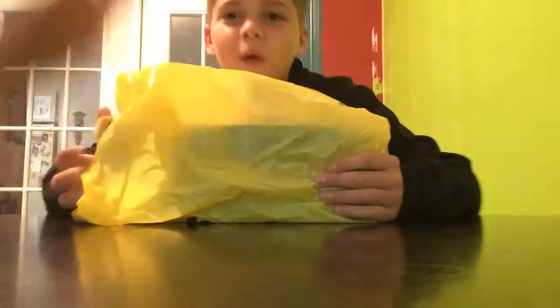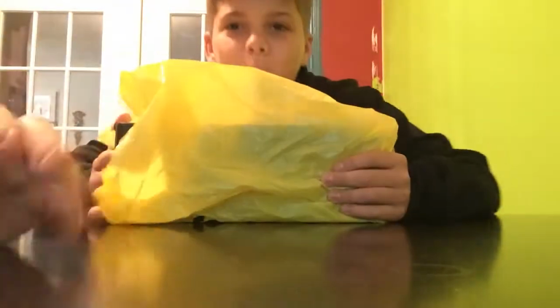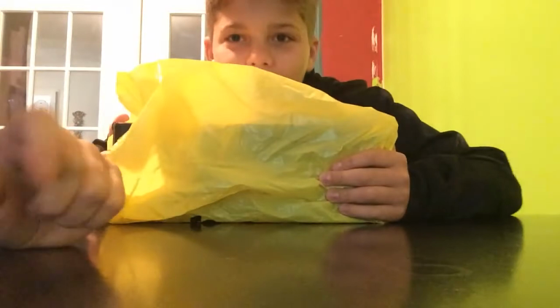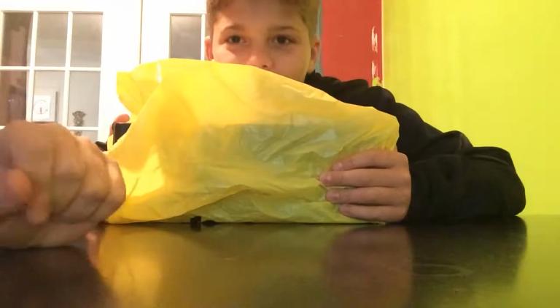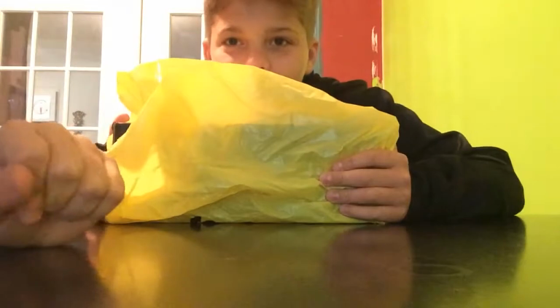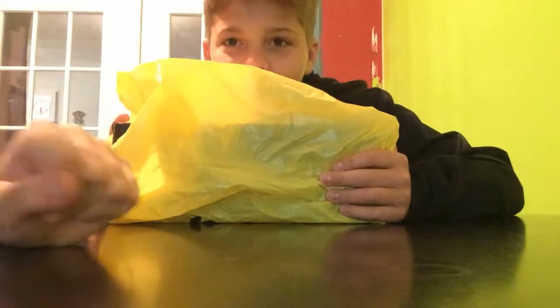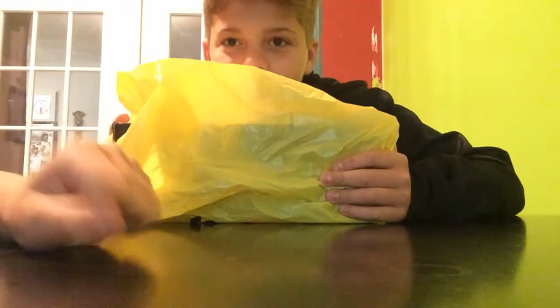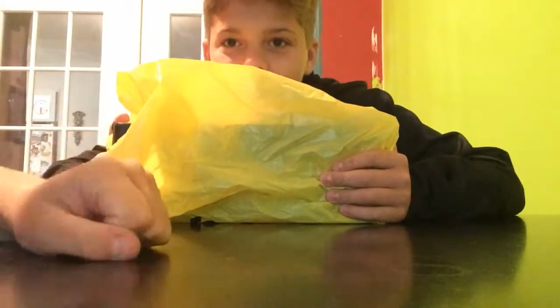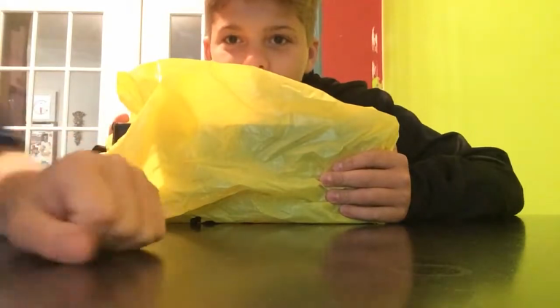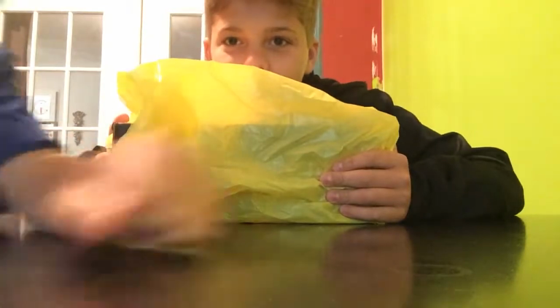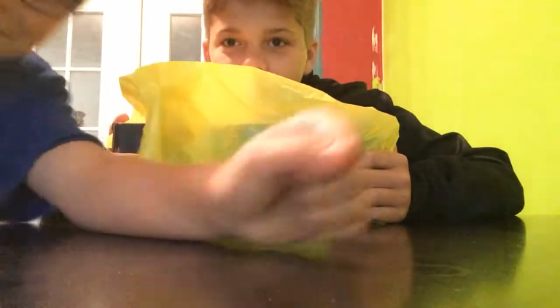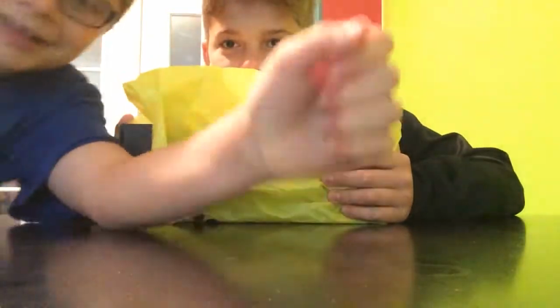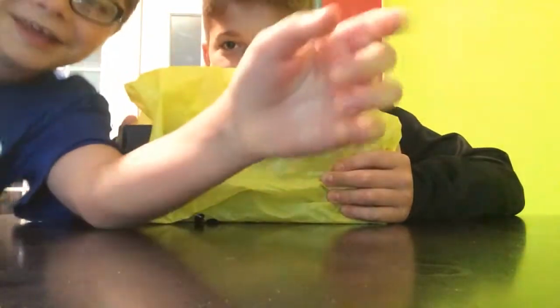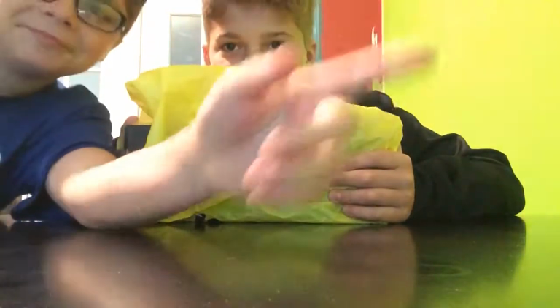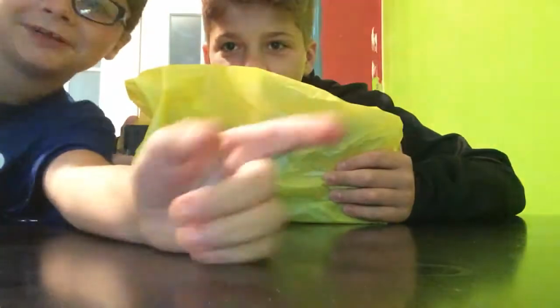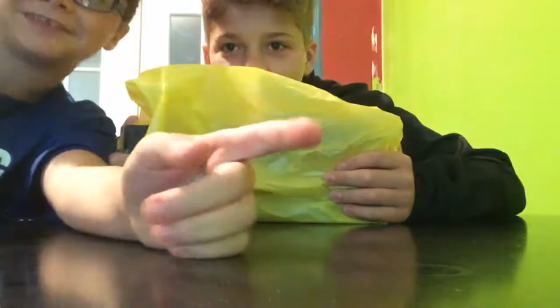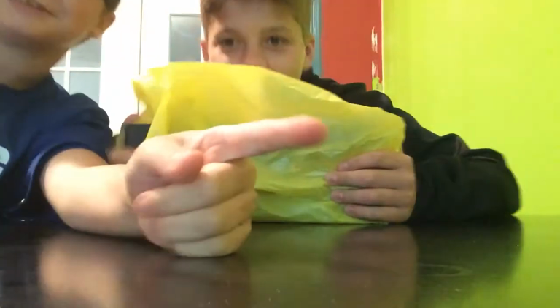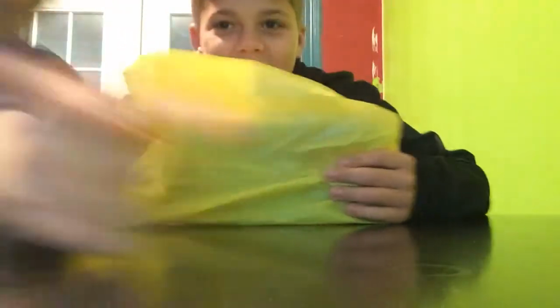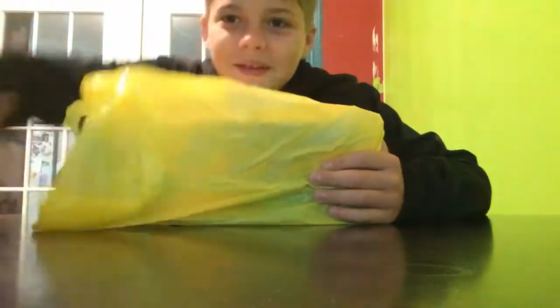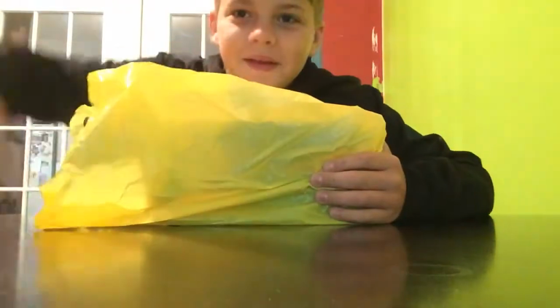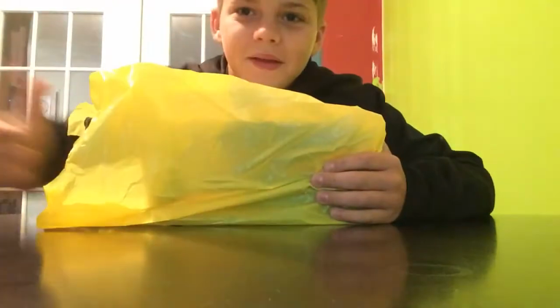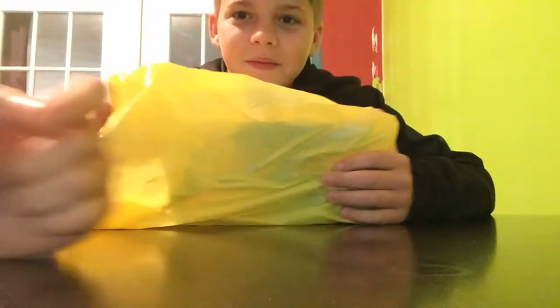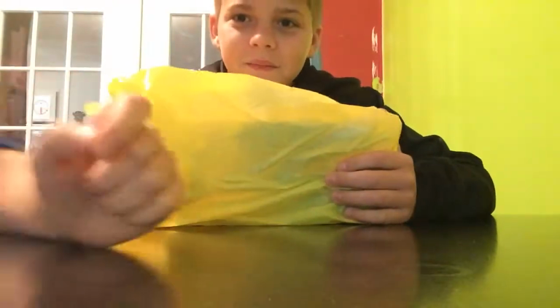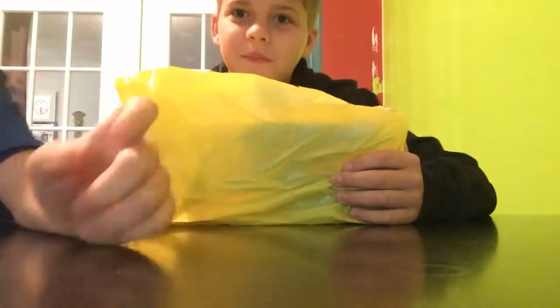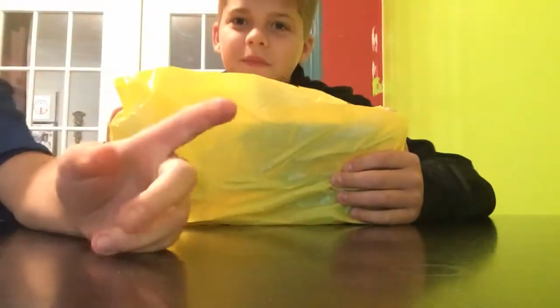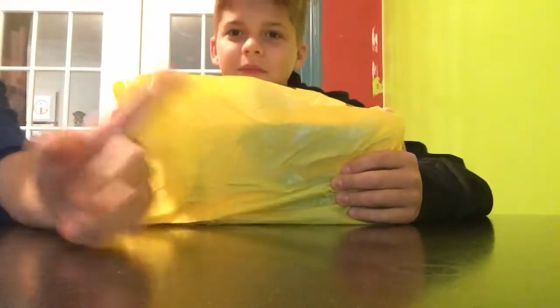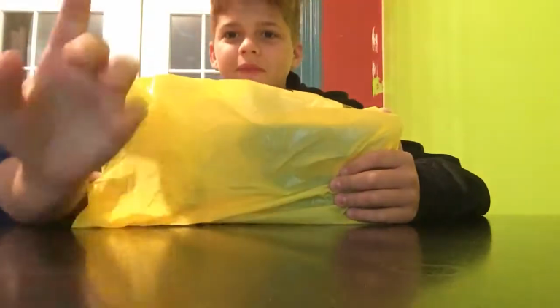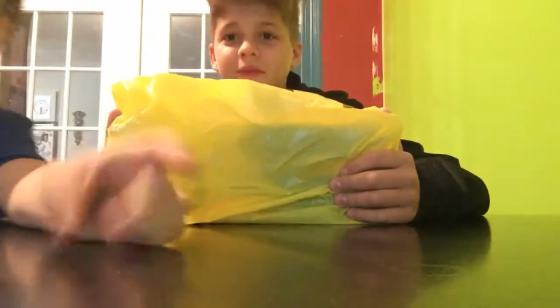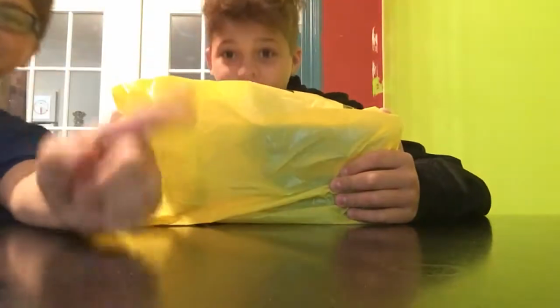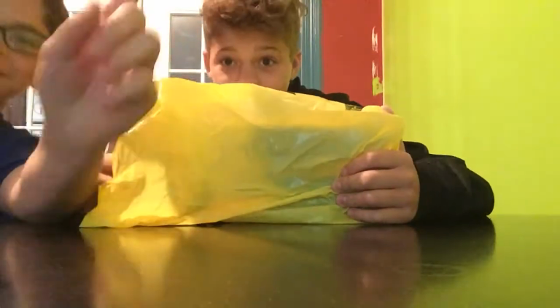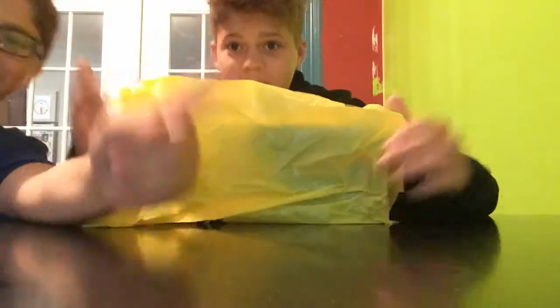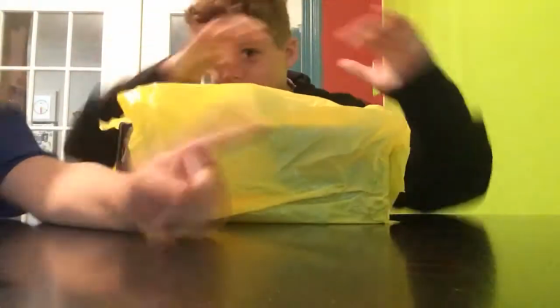Hey guys, it's AidenPlays22 and today my brother is going to be doing an unboxing.